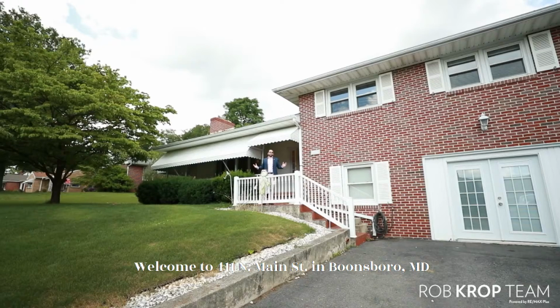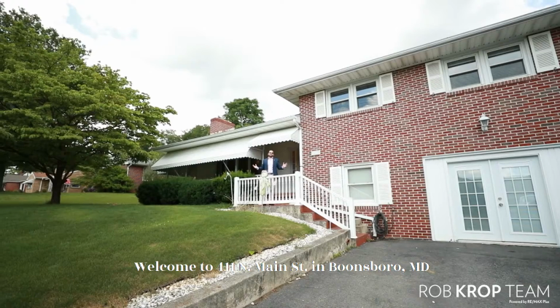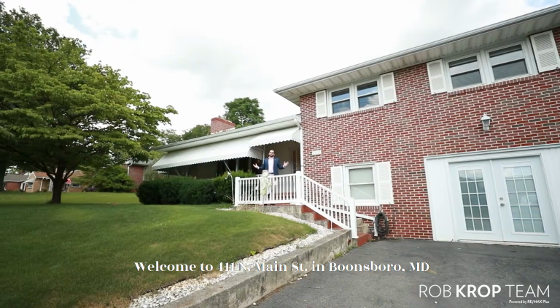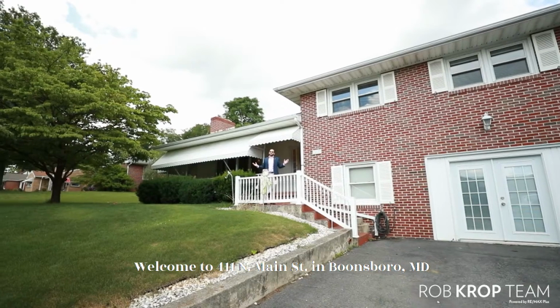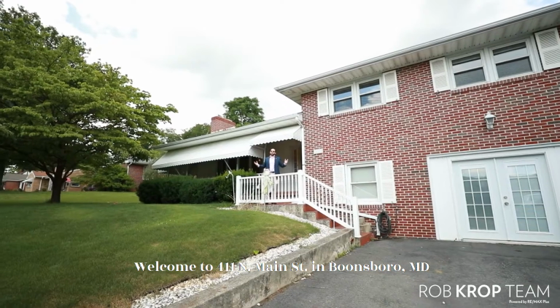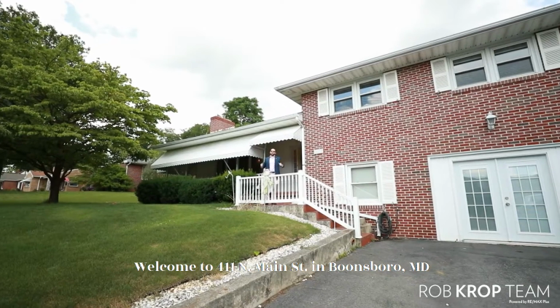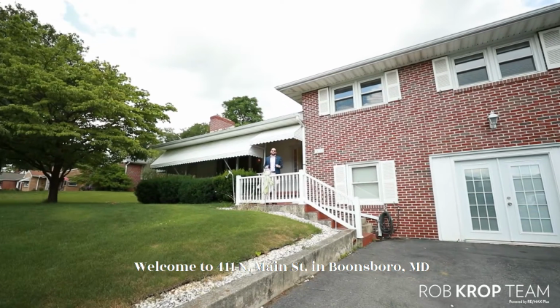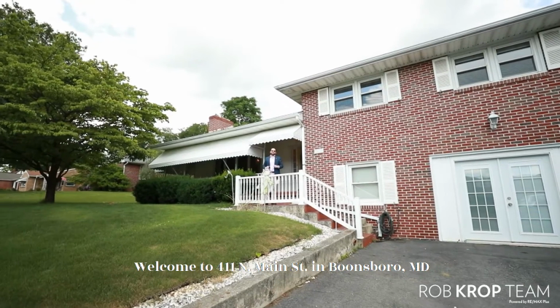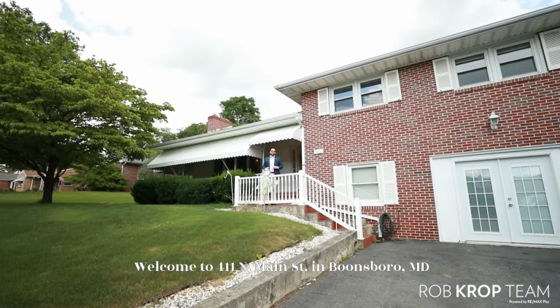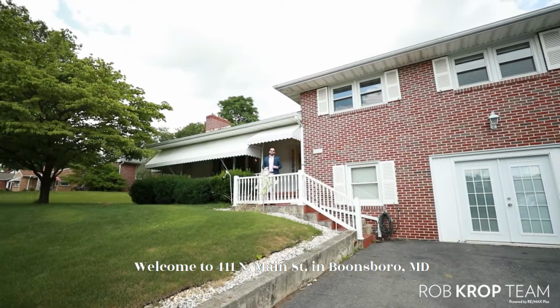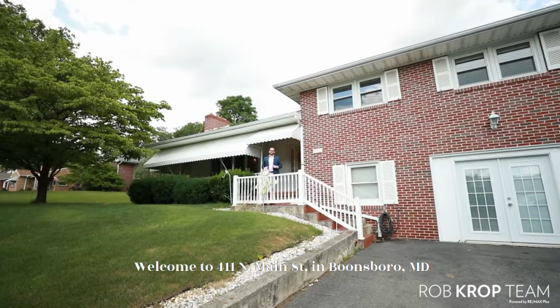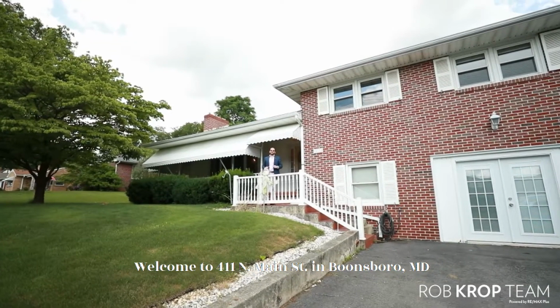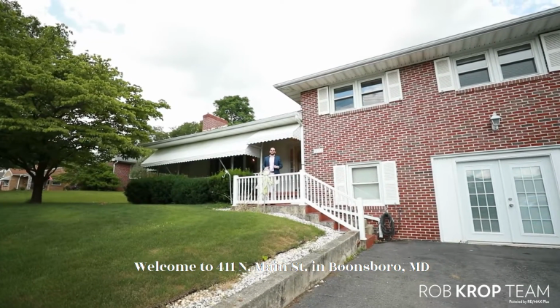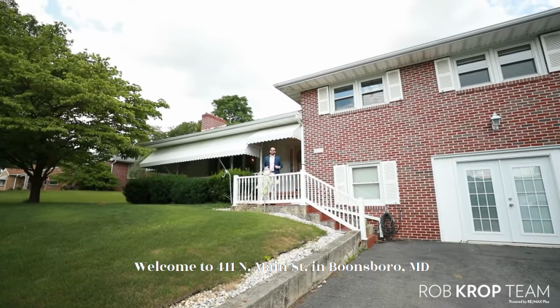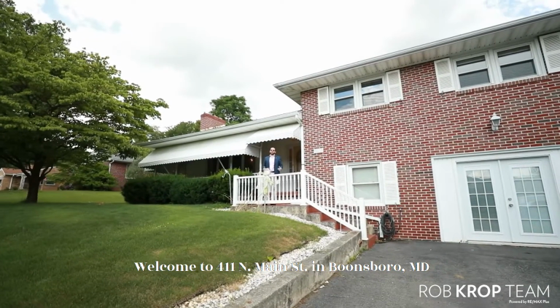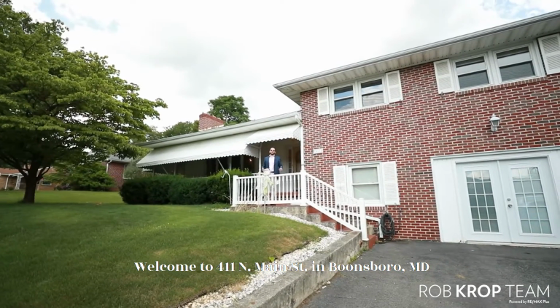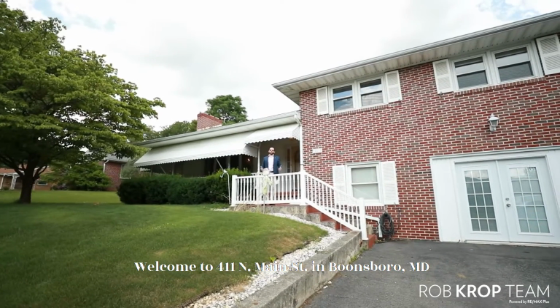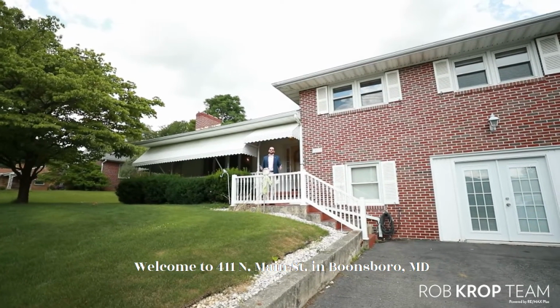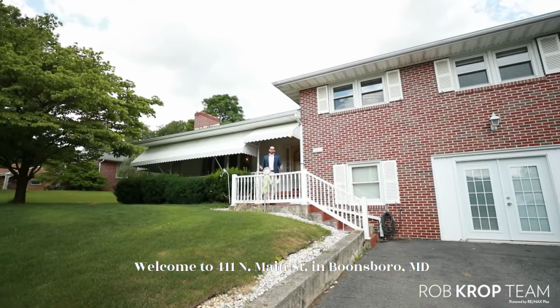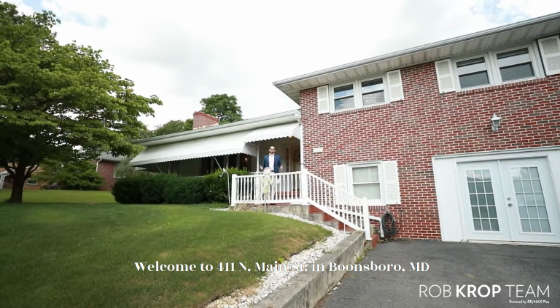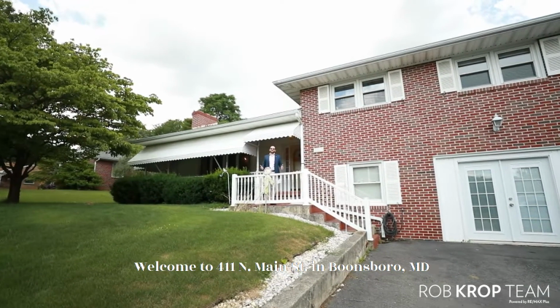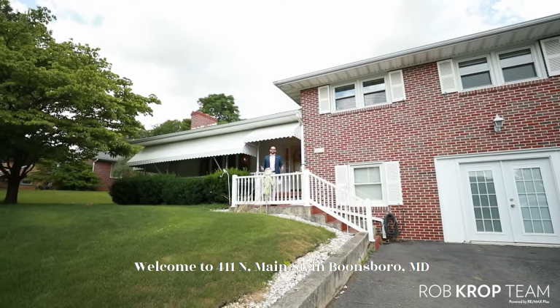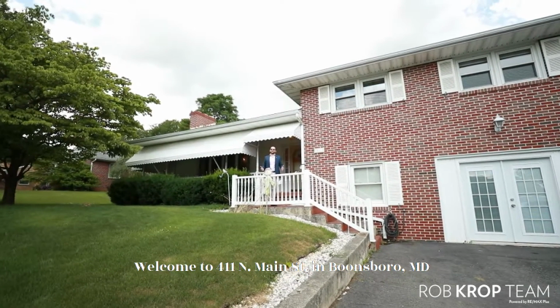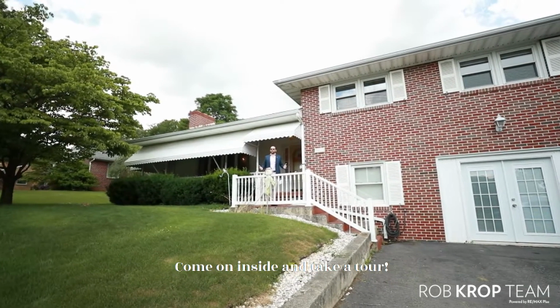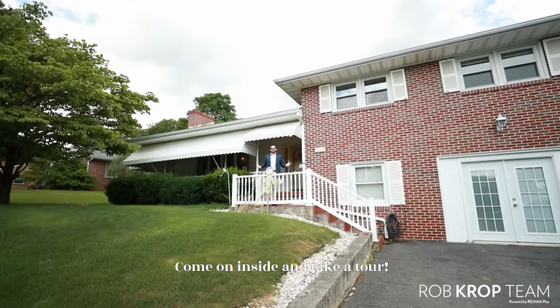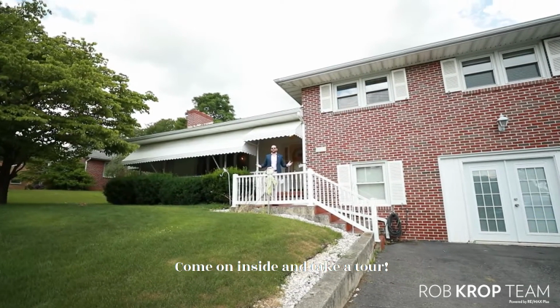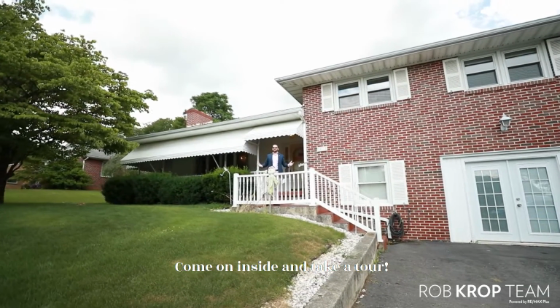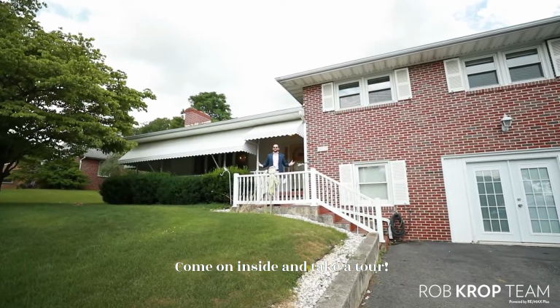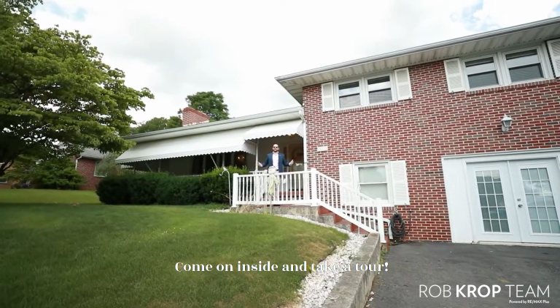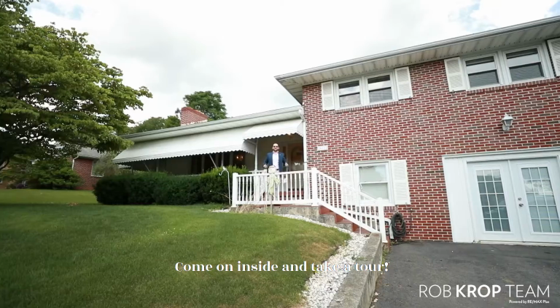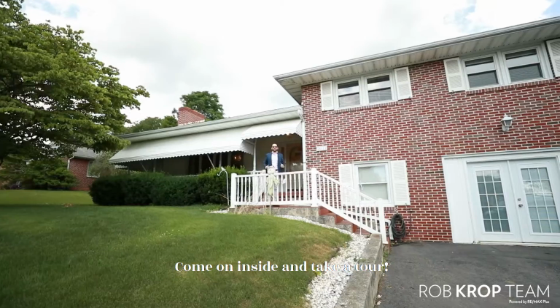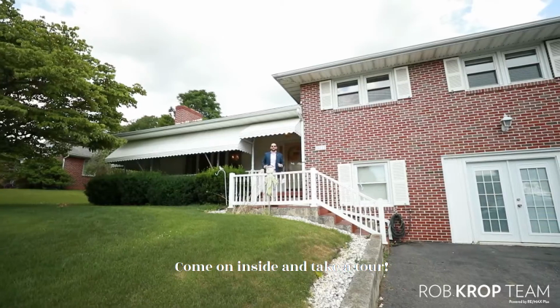Welcome to 411 North Main Street in Boonesboro, Maryland. Come on inside and take a tour.